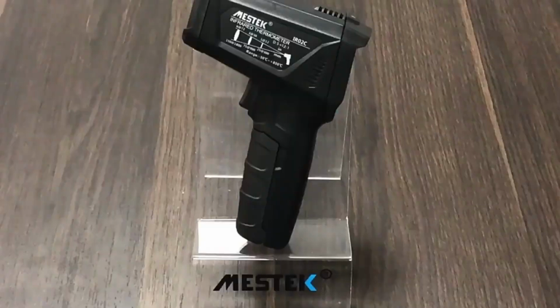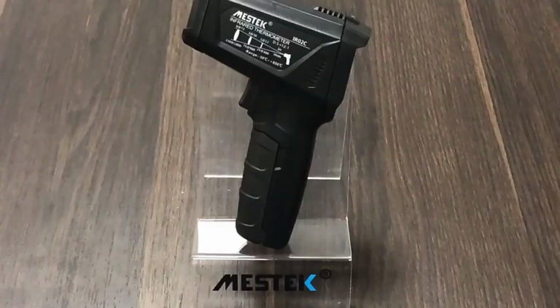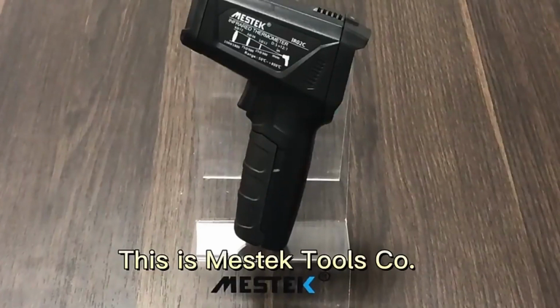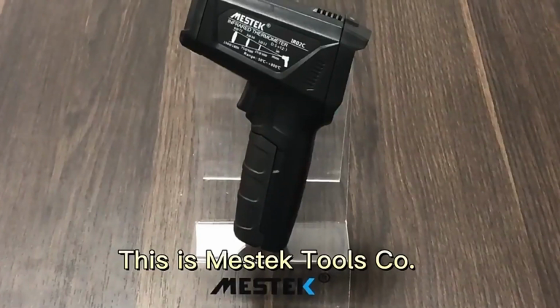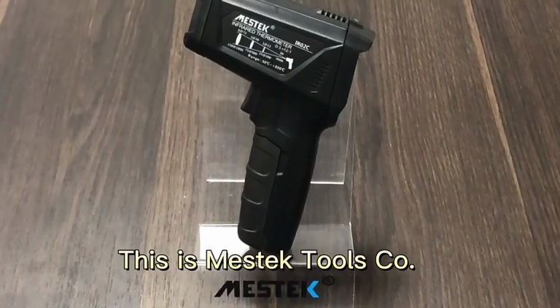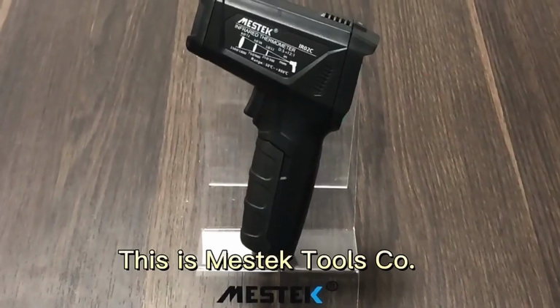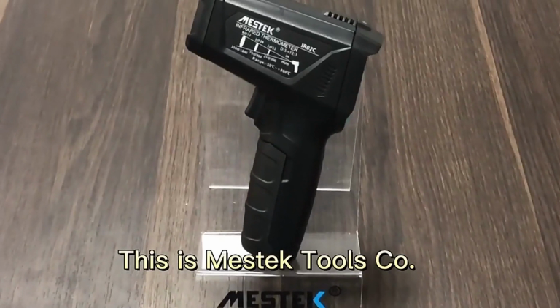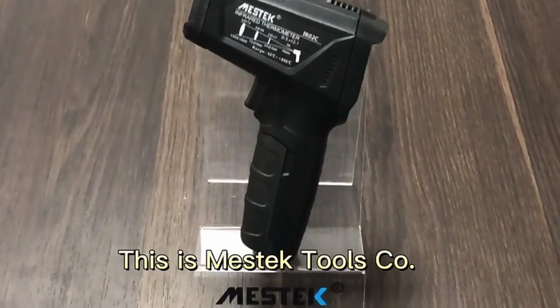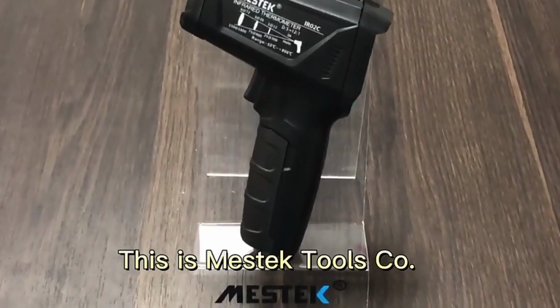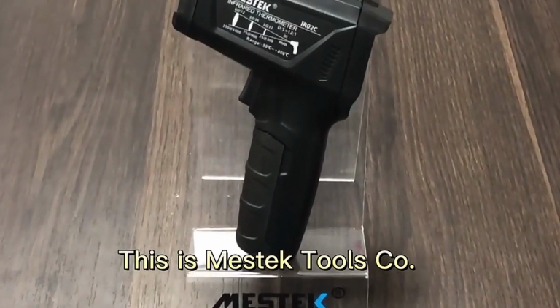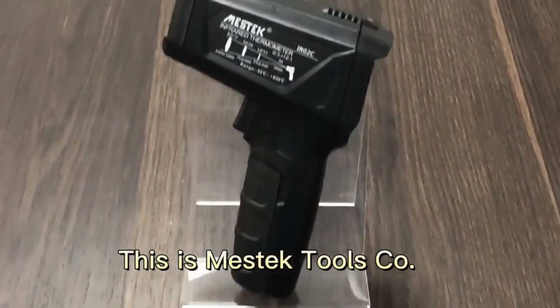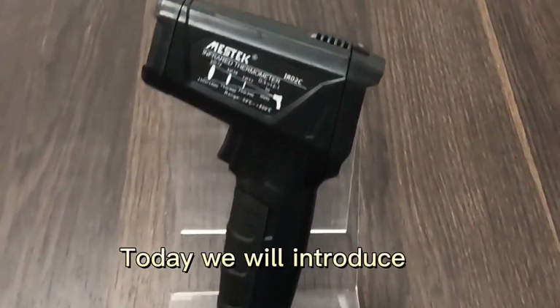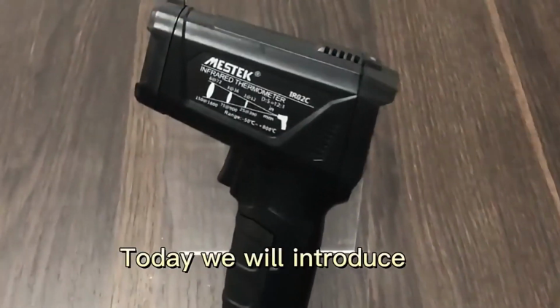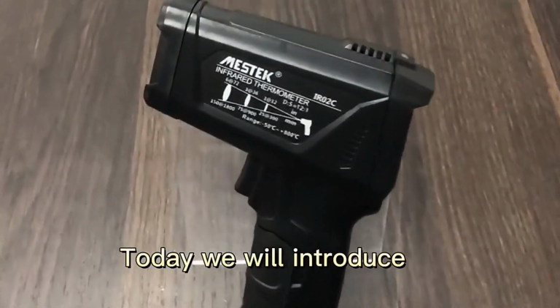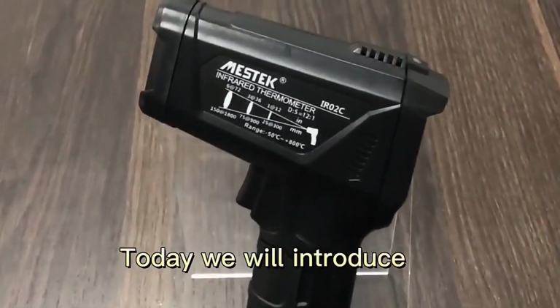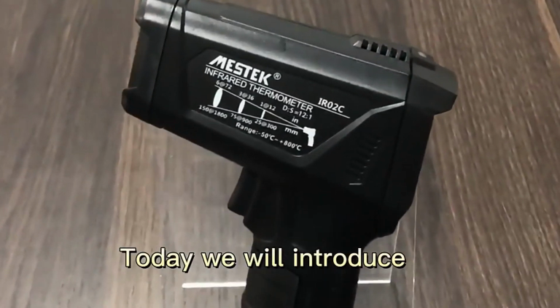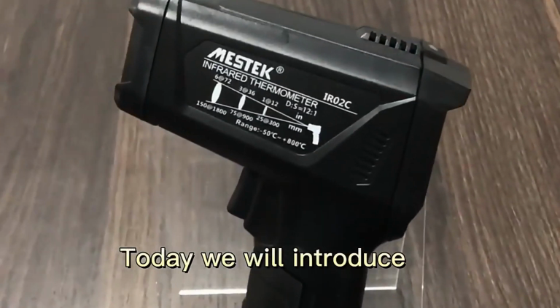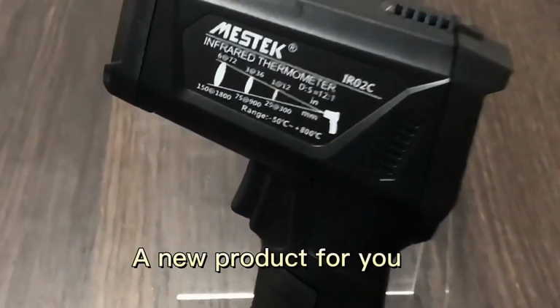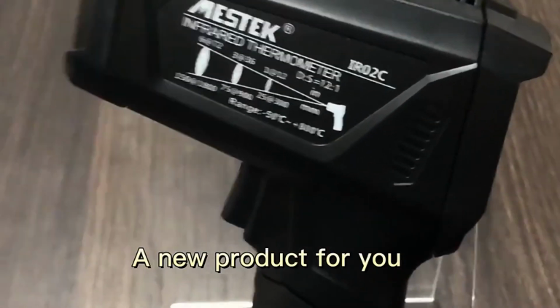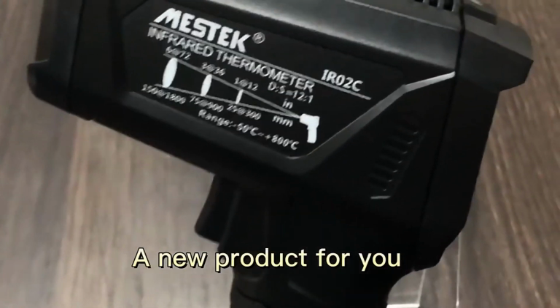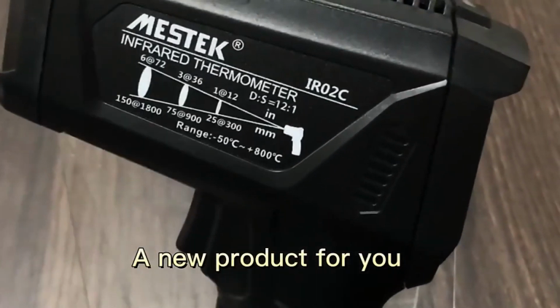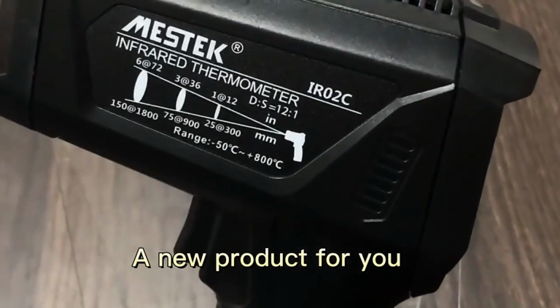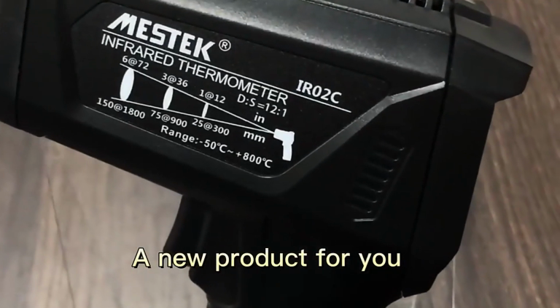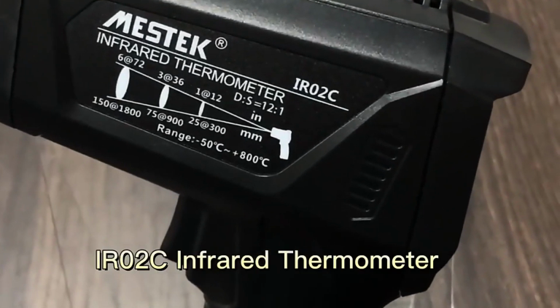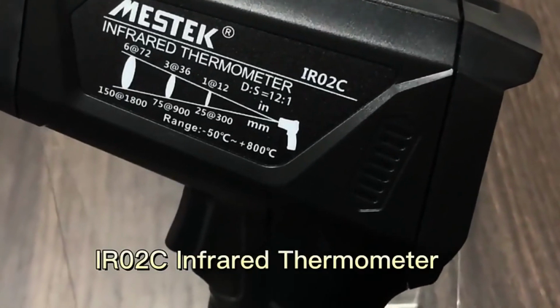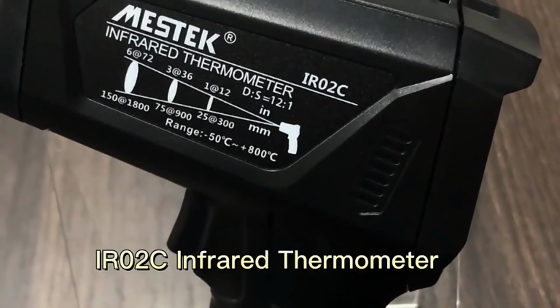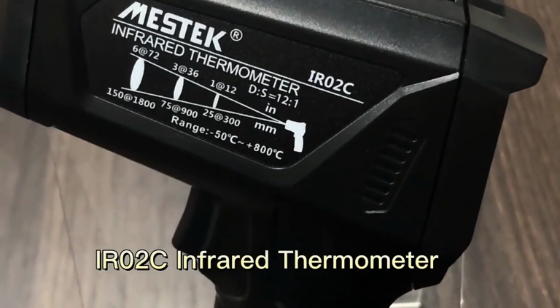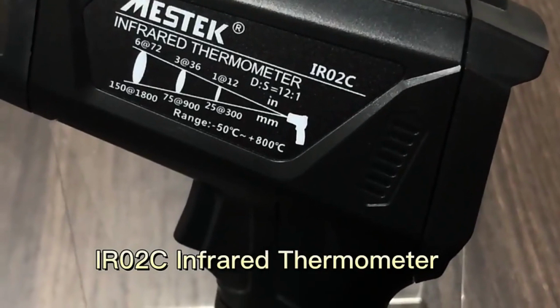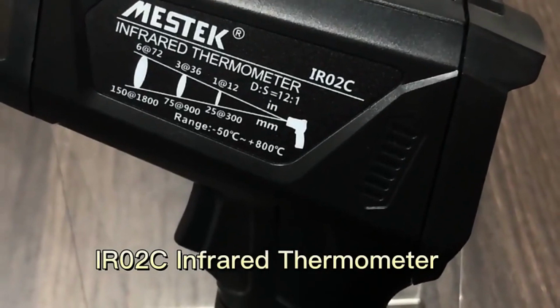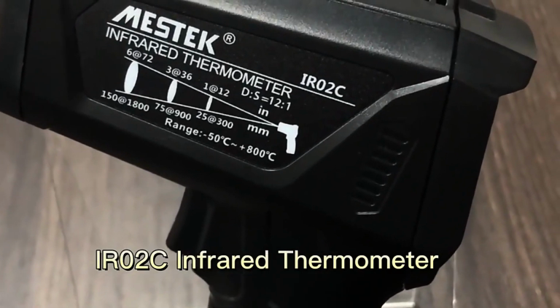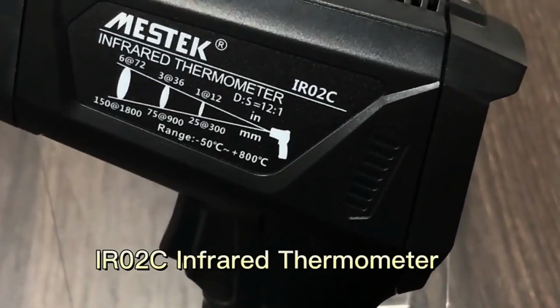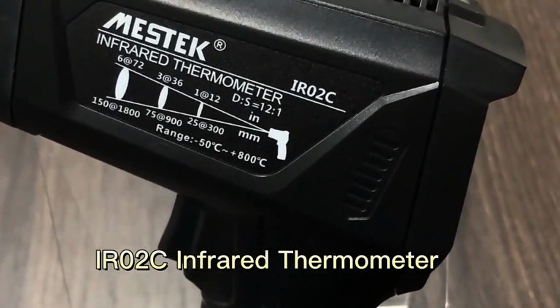This is Maxtang Tools. Today we will introduce a new product for you, the IRO2C infrared thermometer.